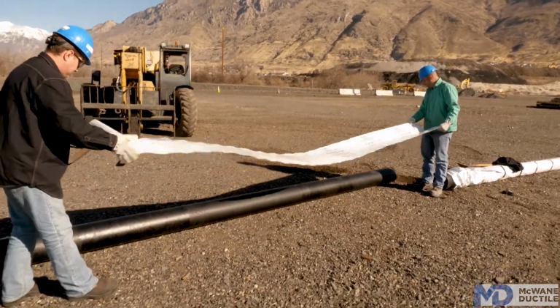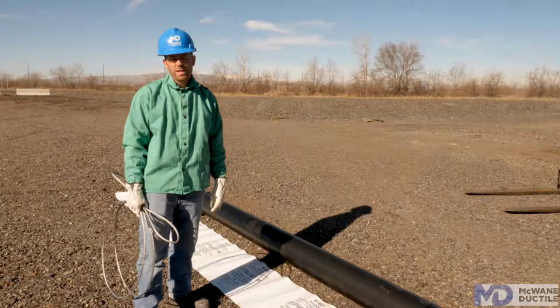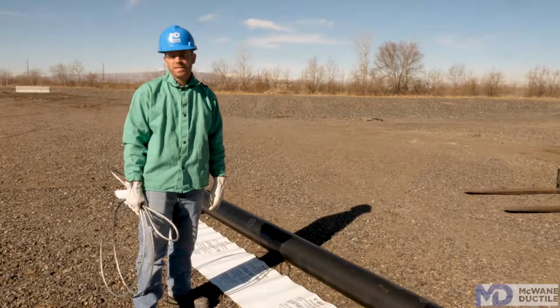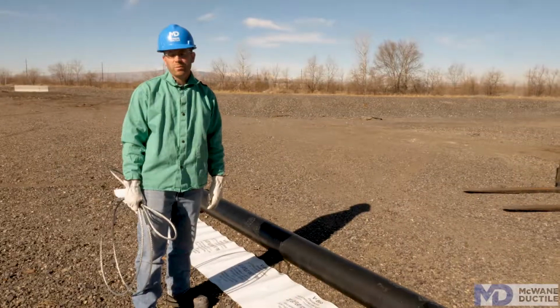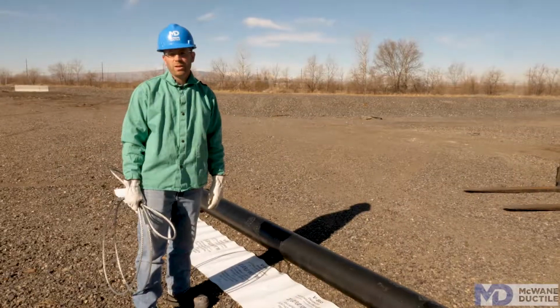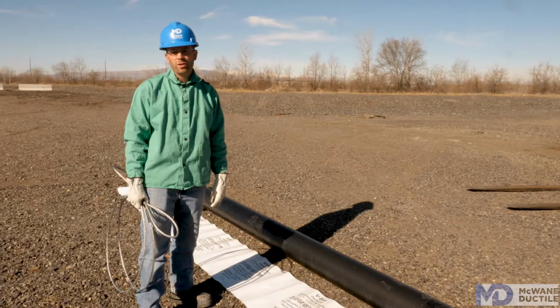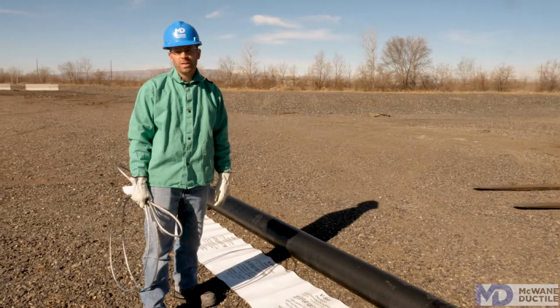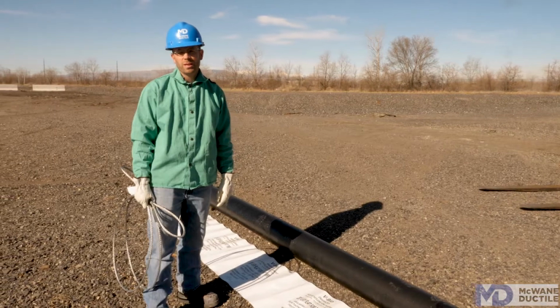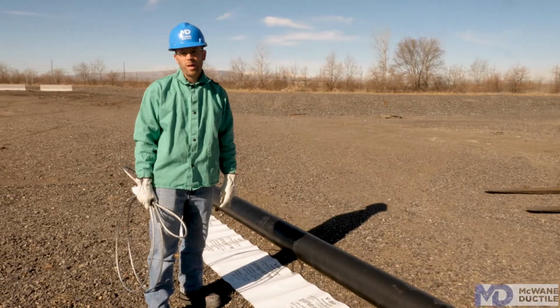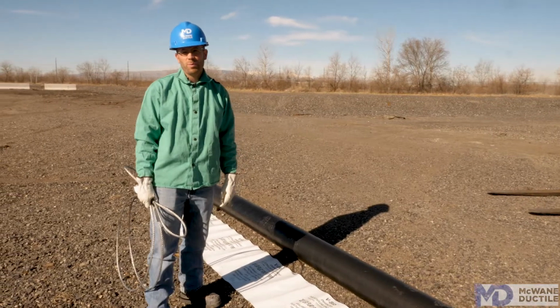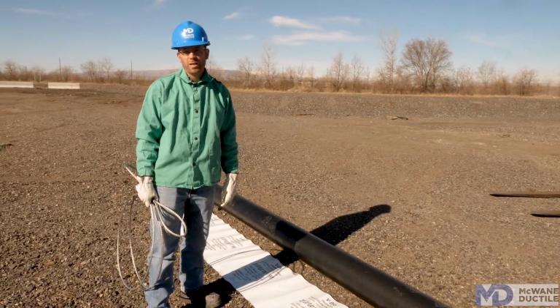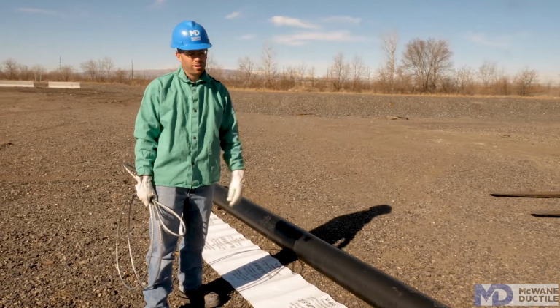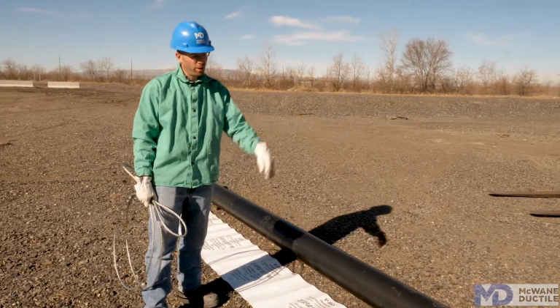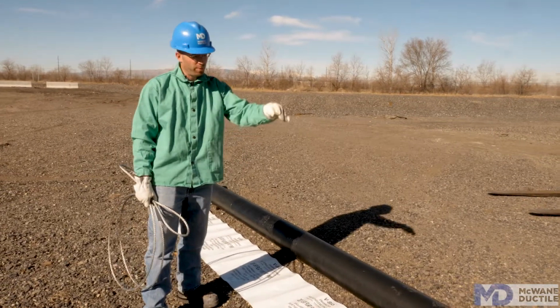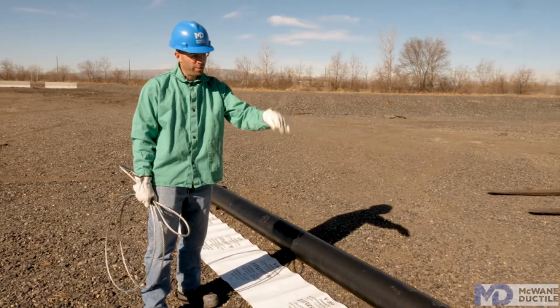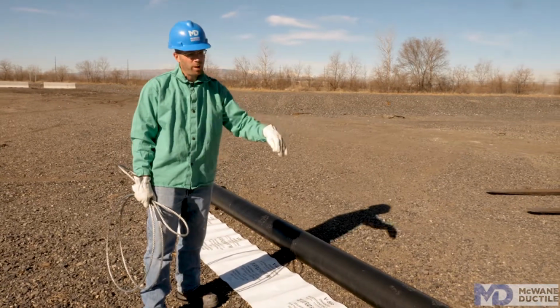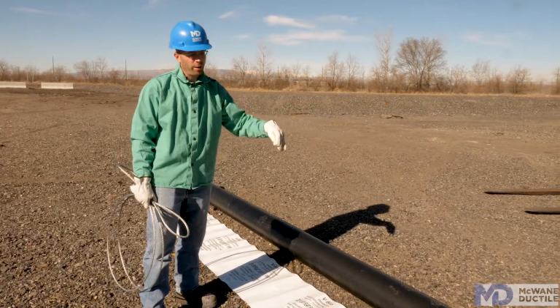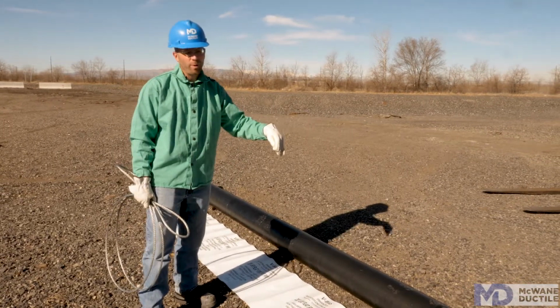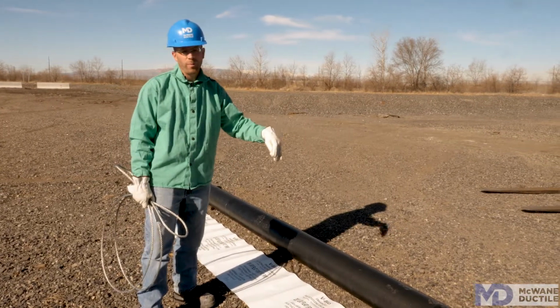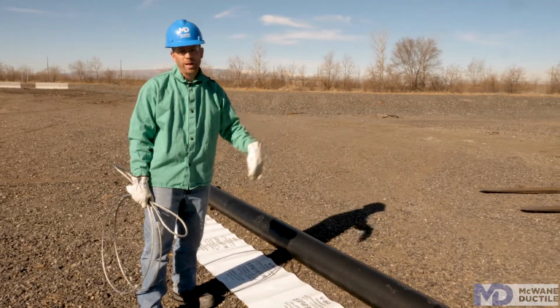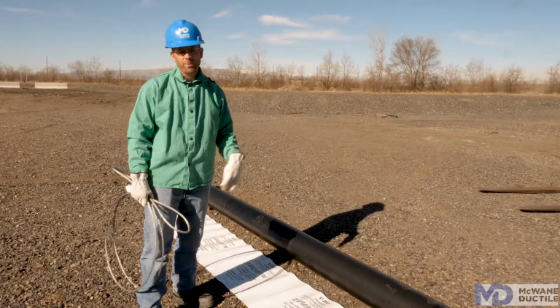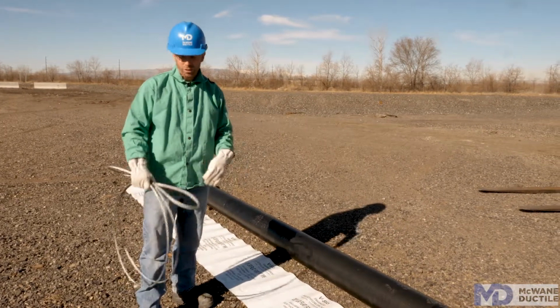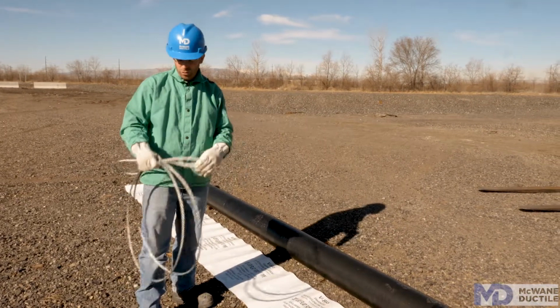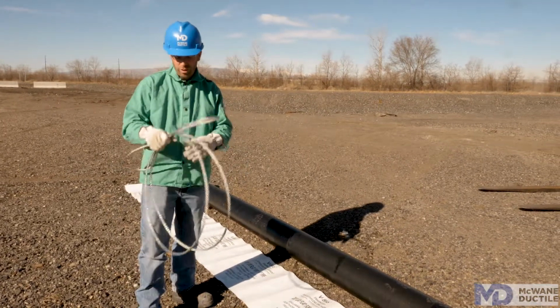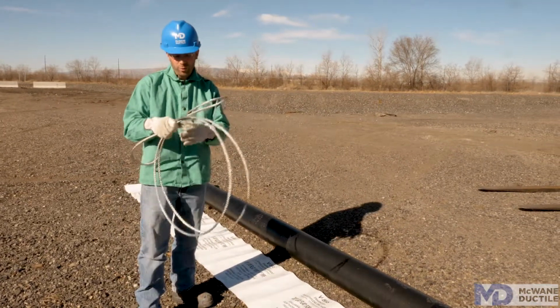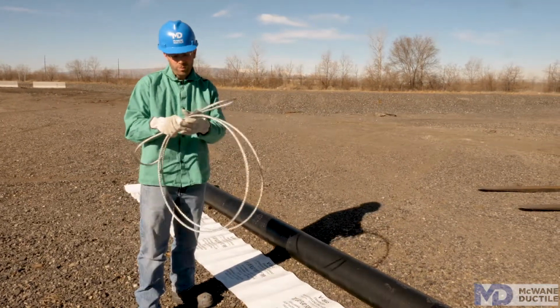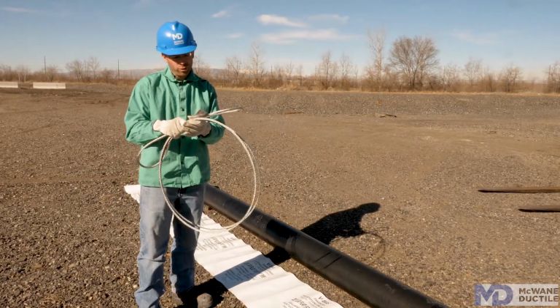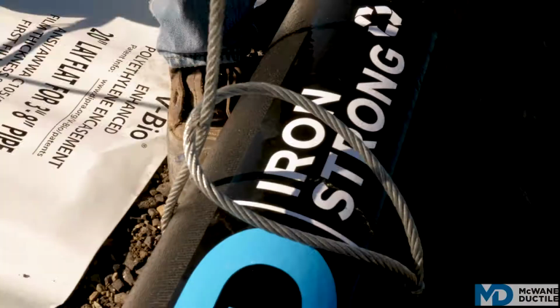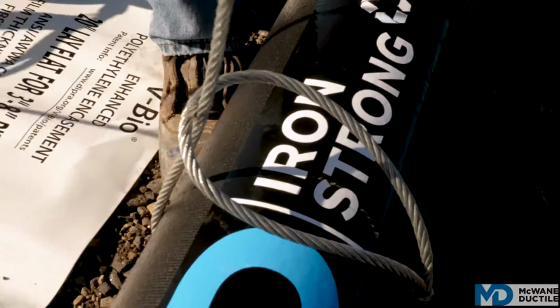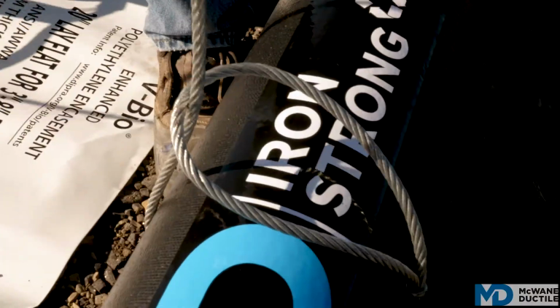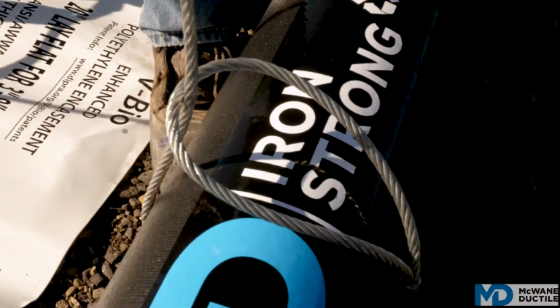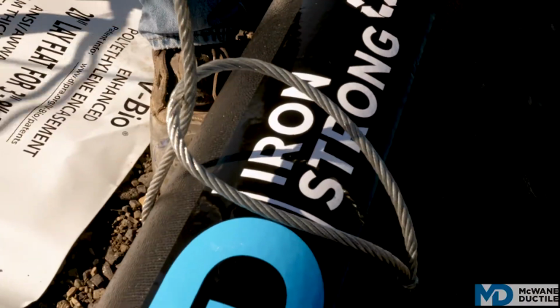The next thing we need to do is get this pipe in the air to start getting the Polywrap tube up on the pipe. That's usually done with some sort of choker or sling.